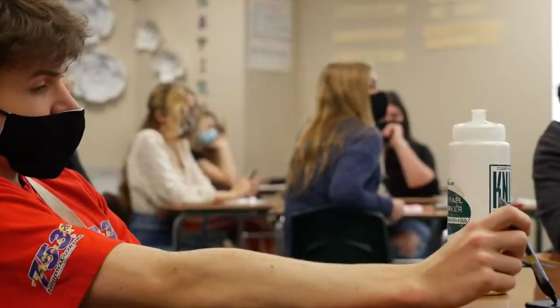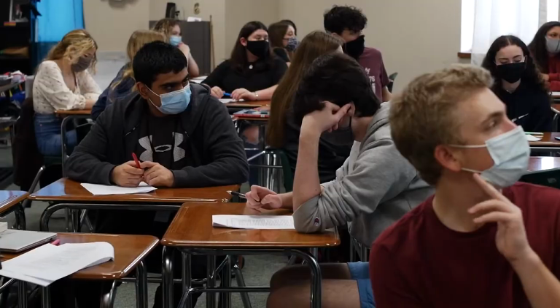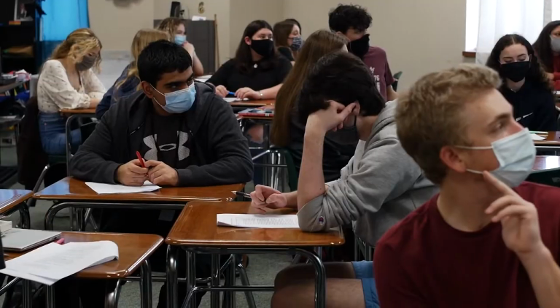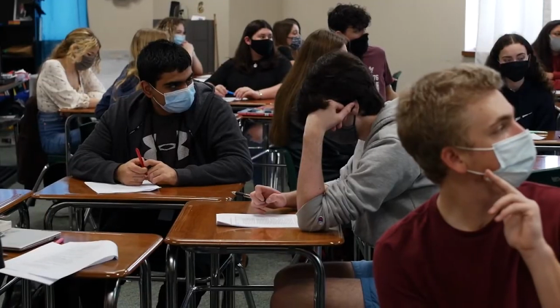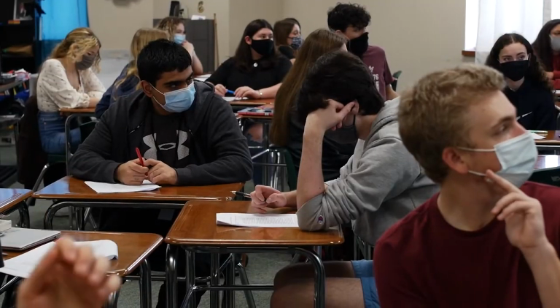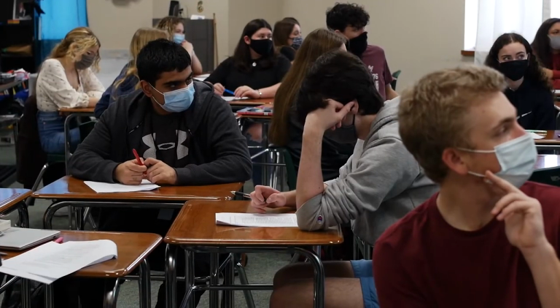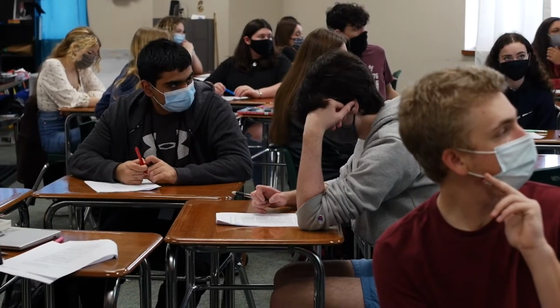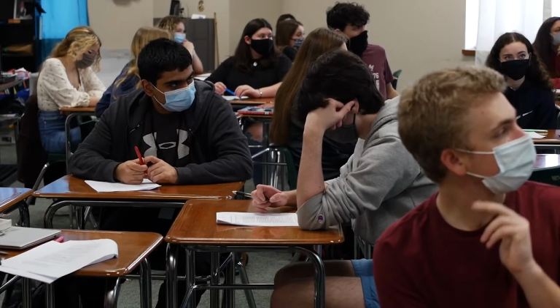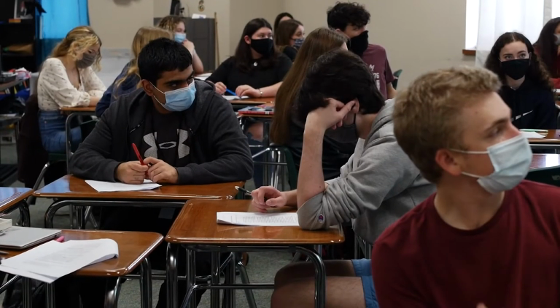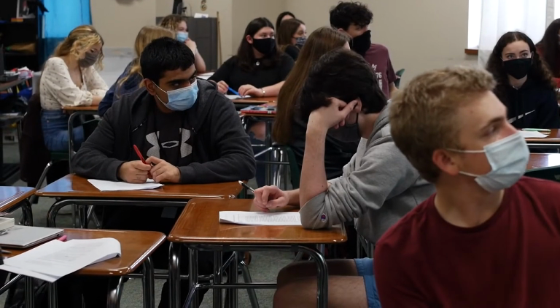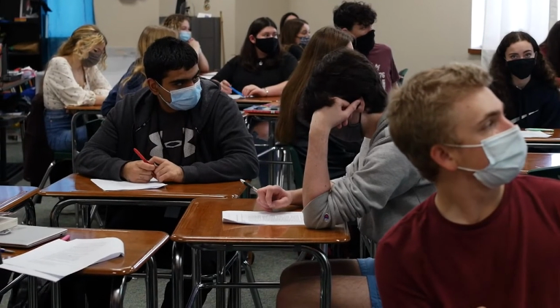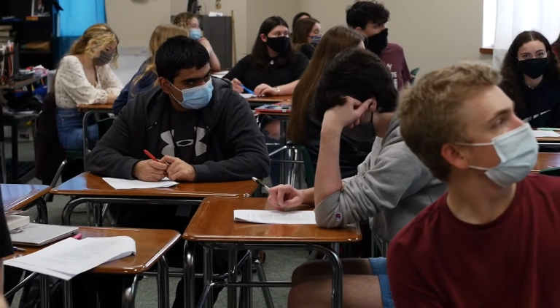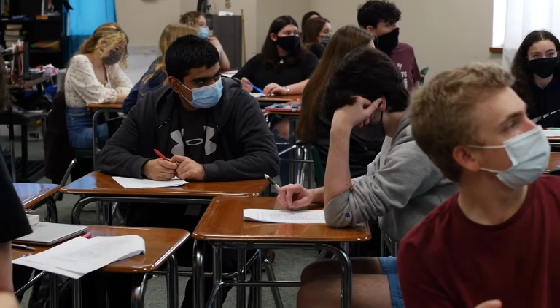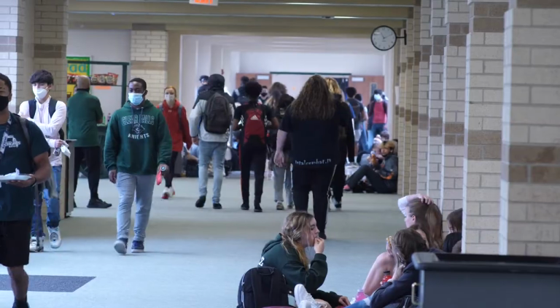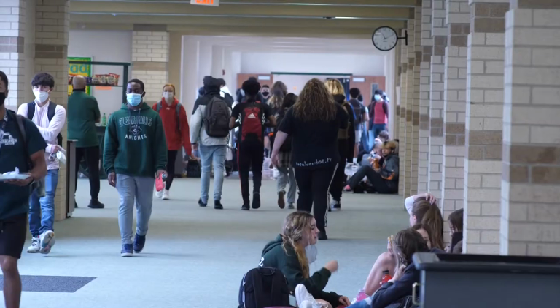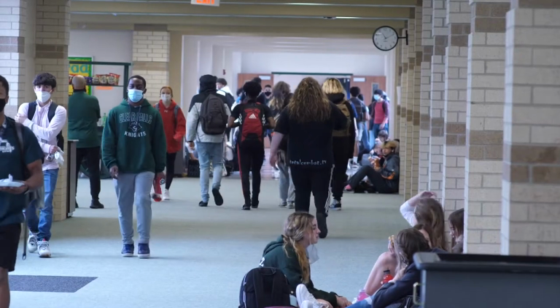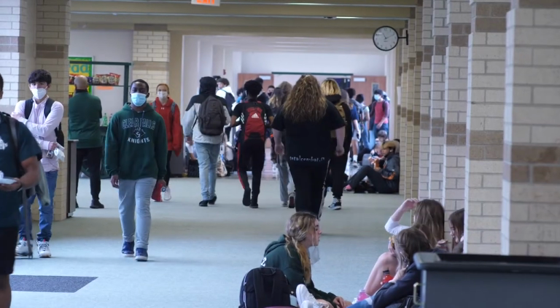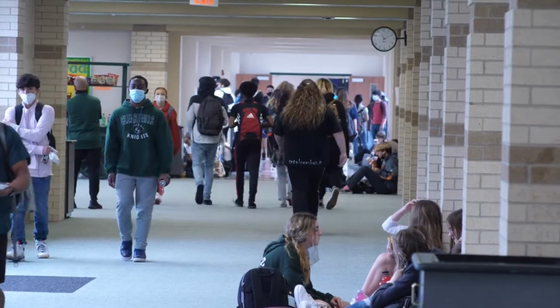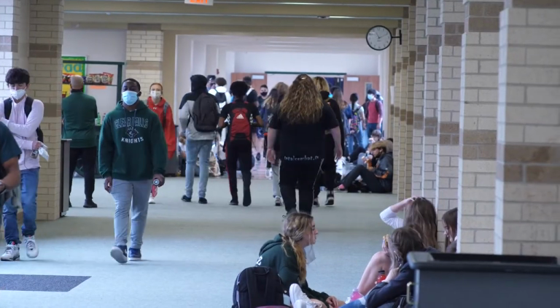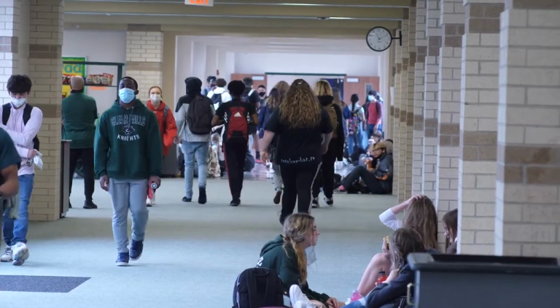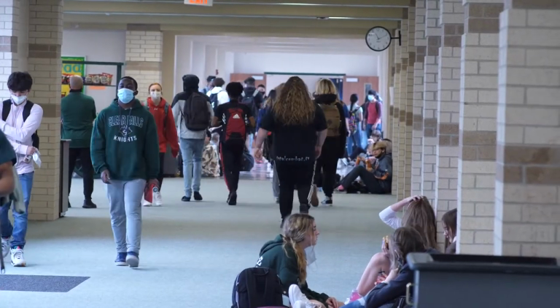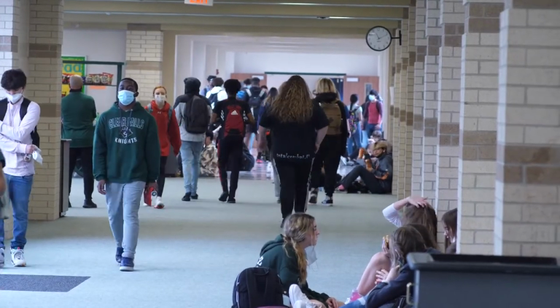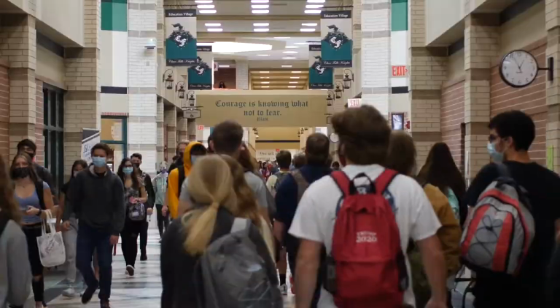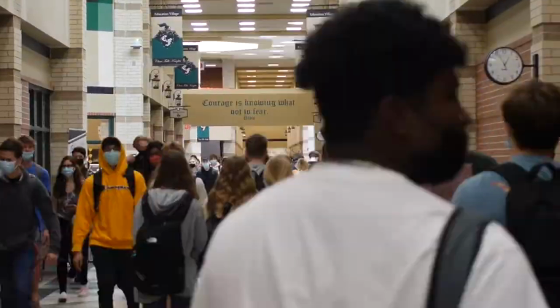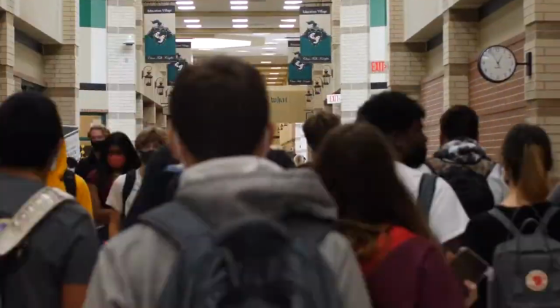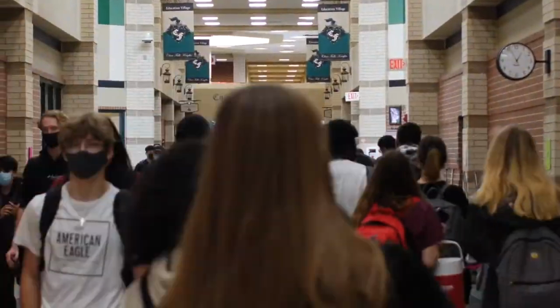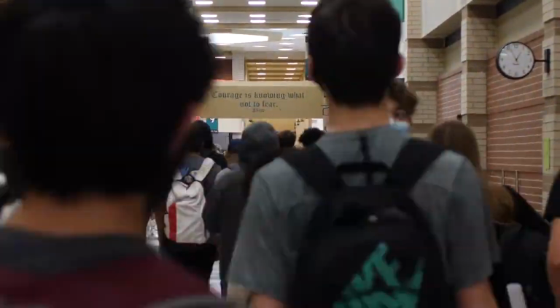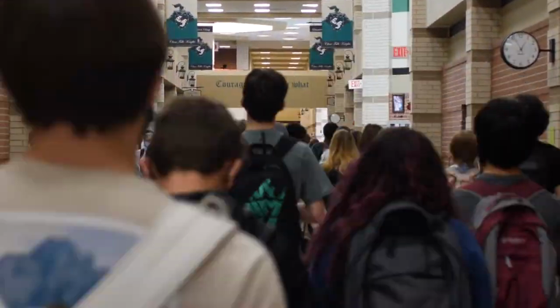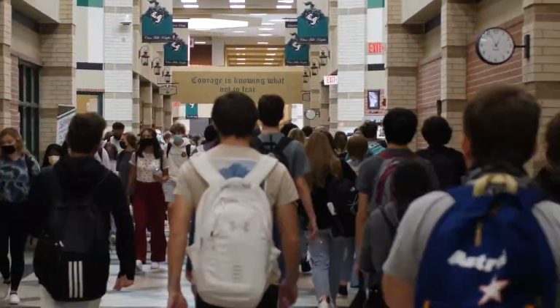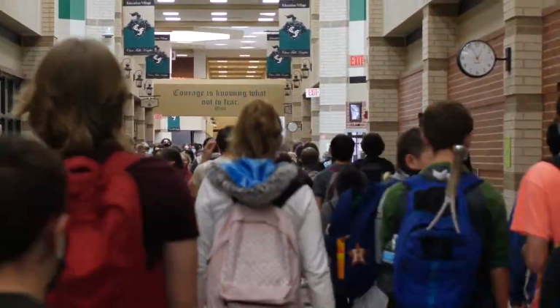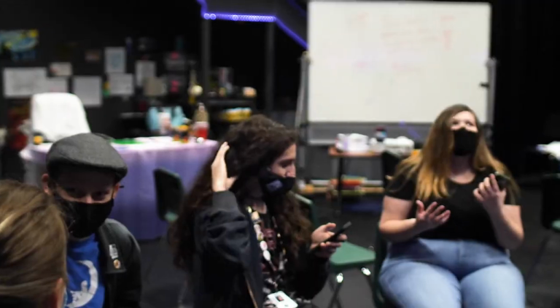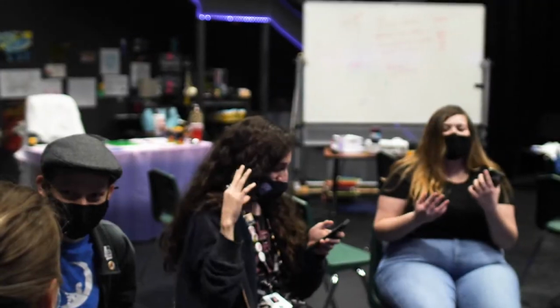You'll start your day bright and early at 7:20 — so good luck with that. Each class is about 50 minutes long with a five-minute passing period.